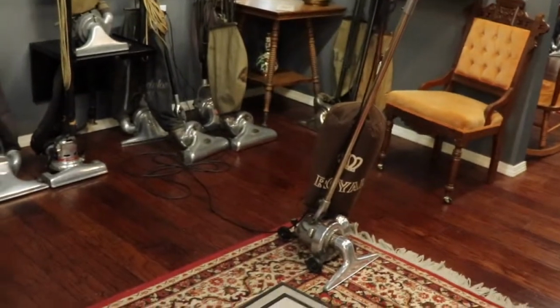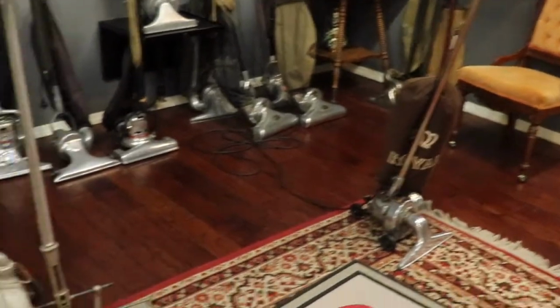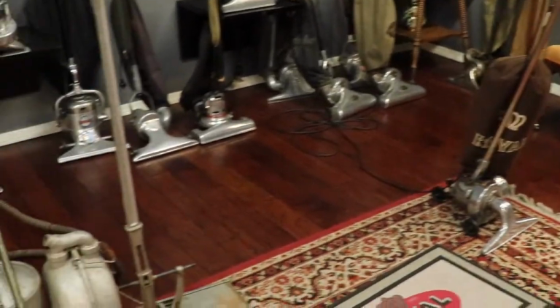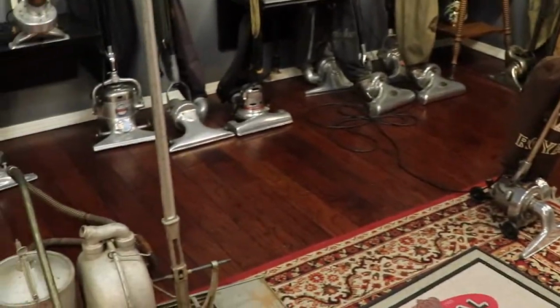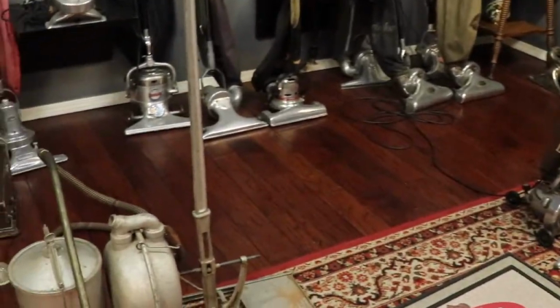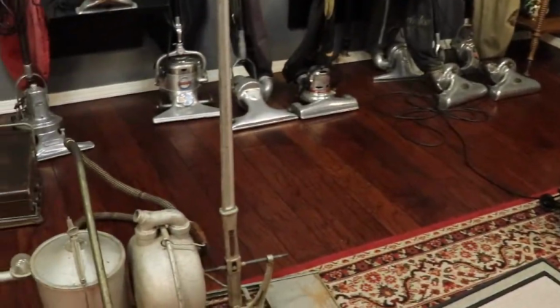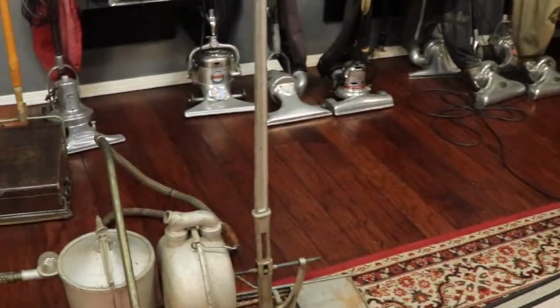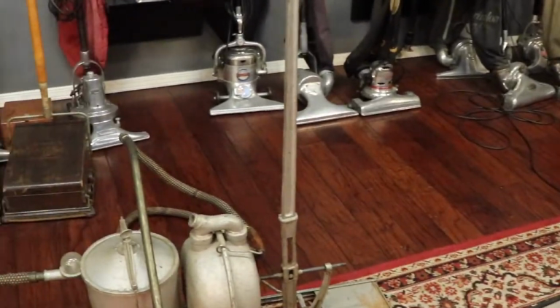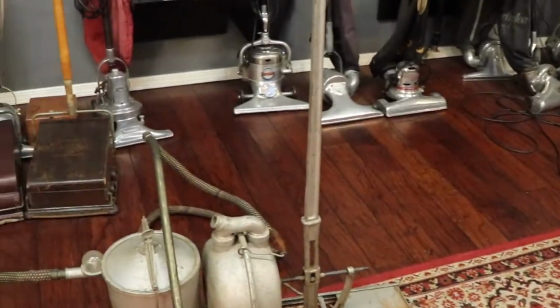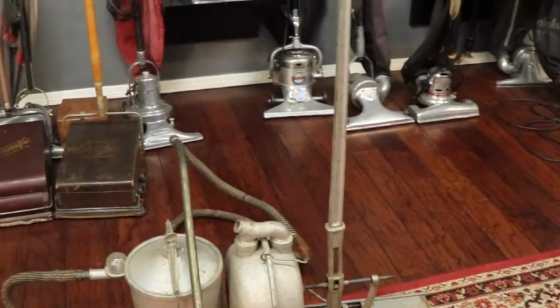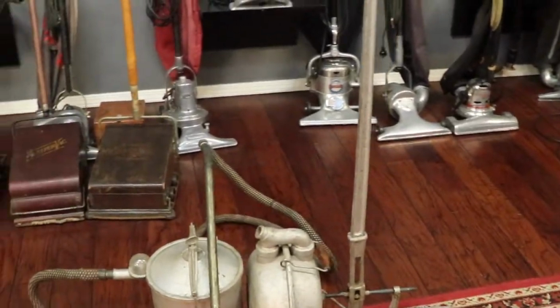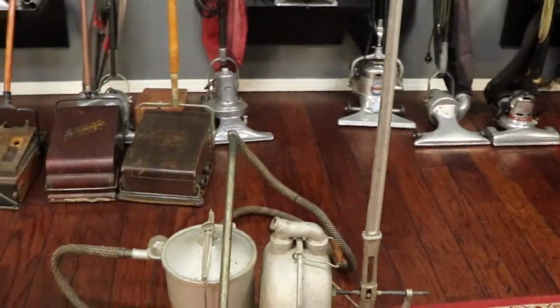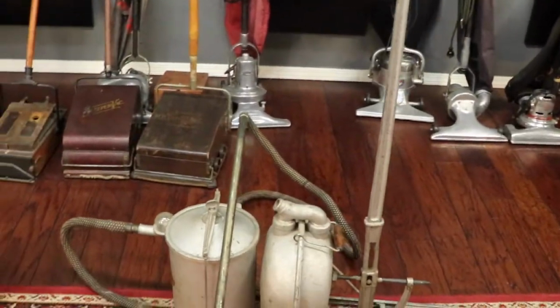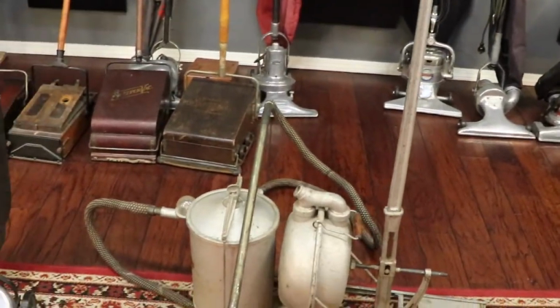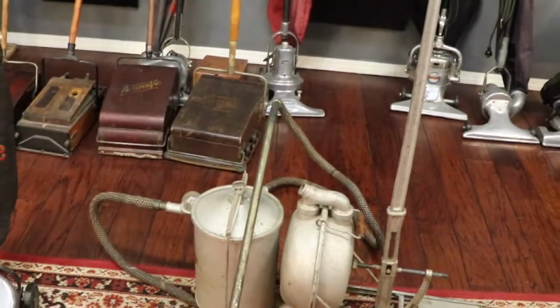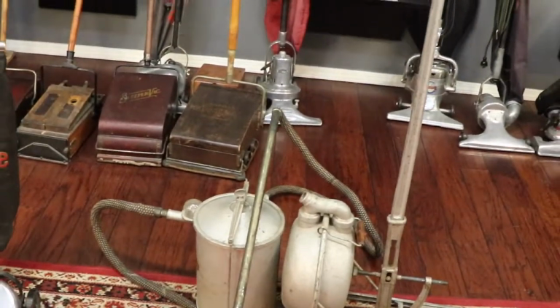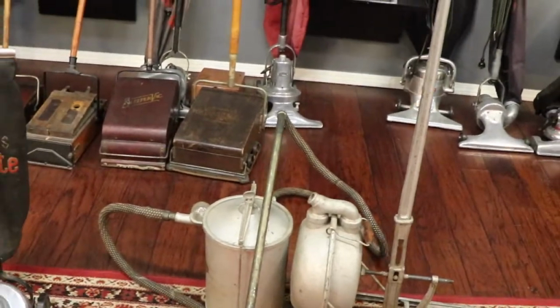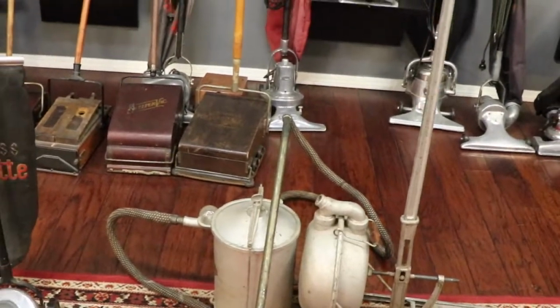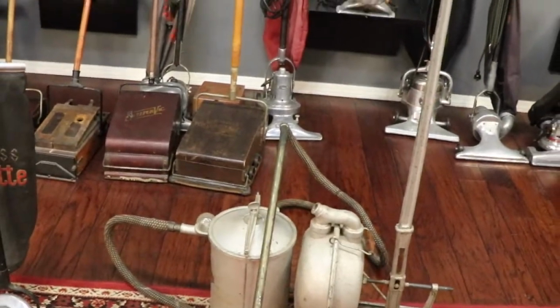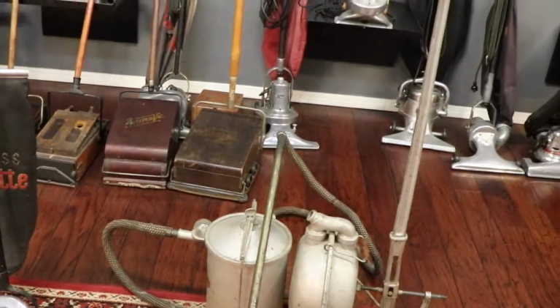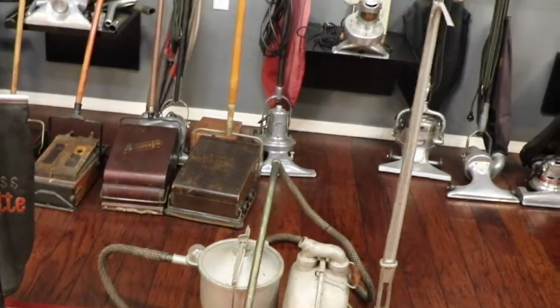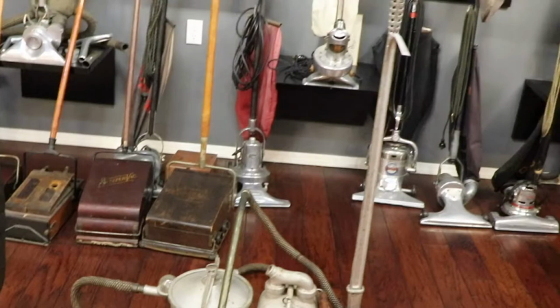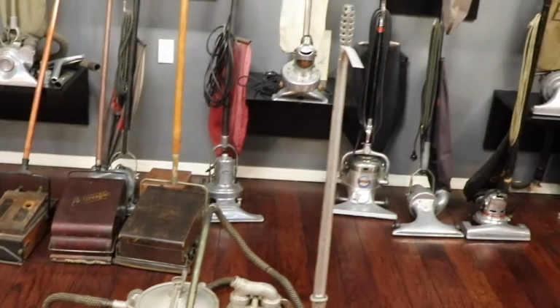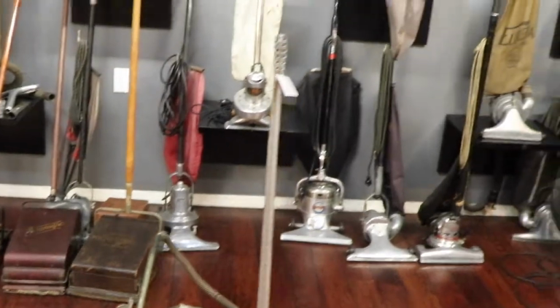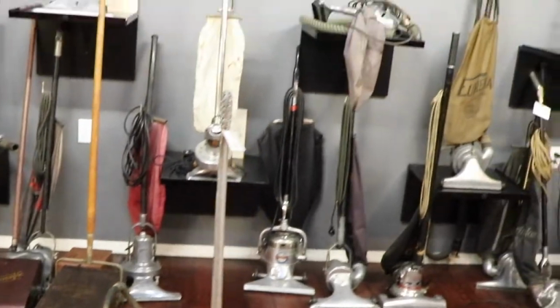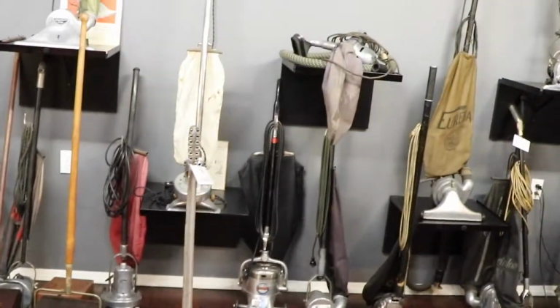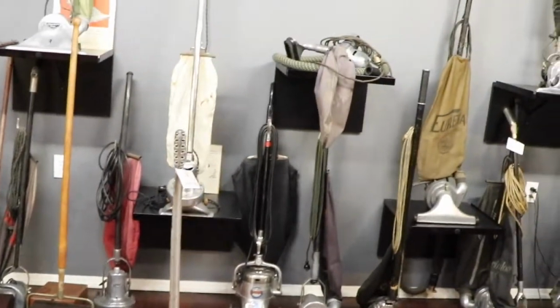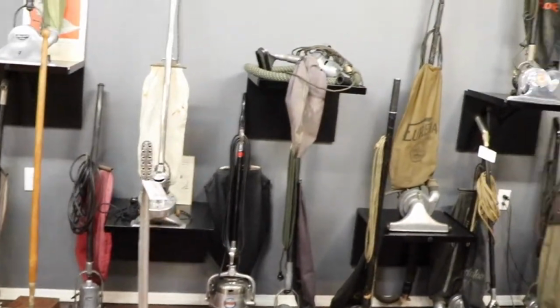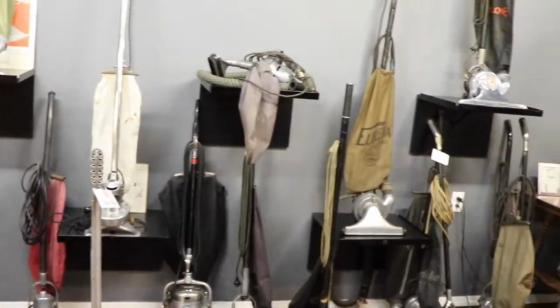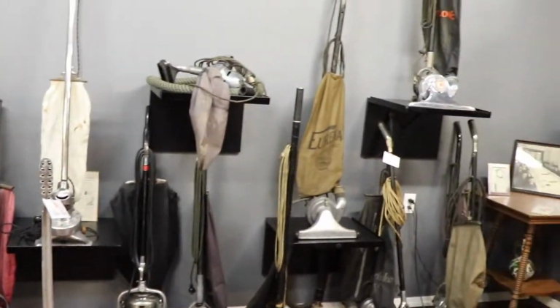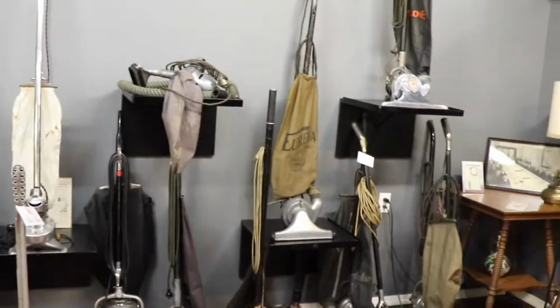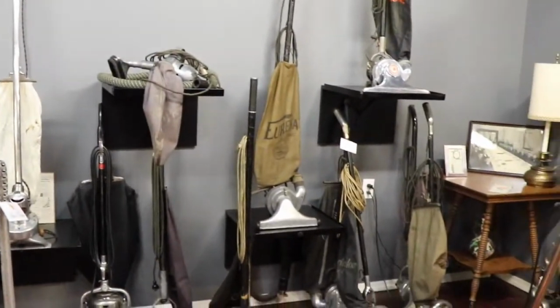A lot of the vacuums here were actually donated by Stan Kahn. He was an organist for the Fox Theater.